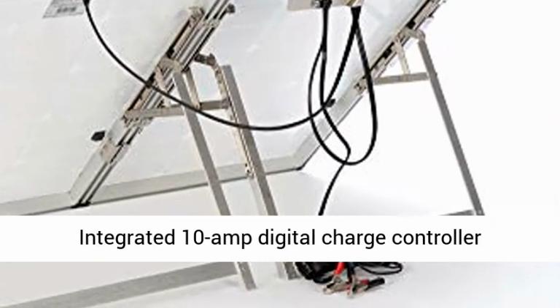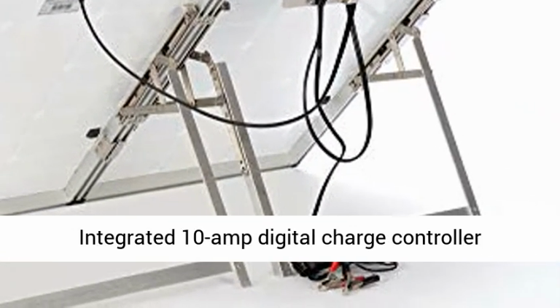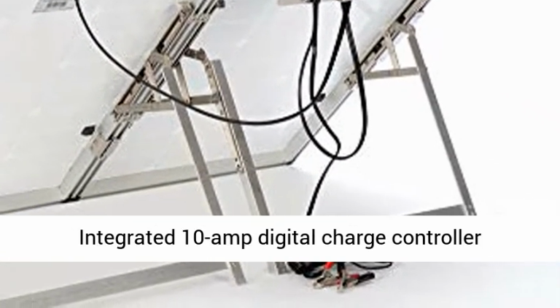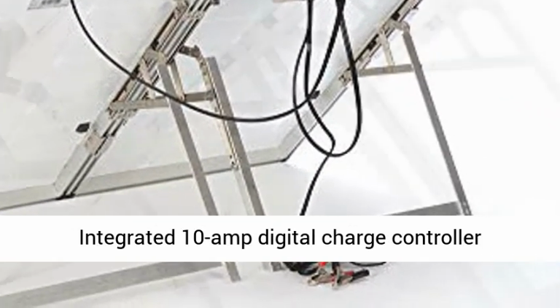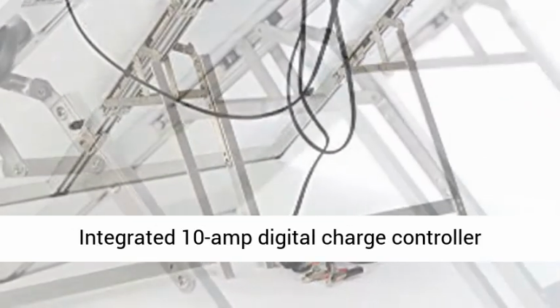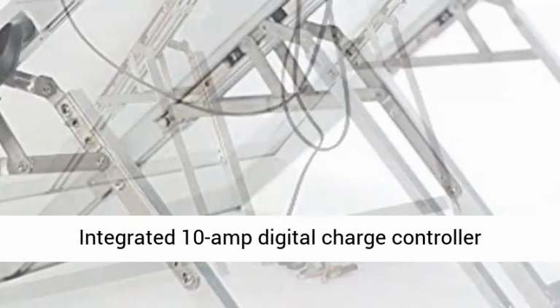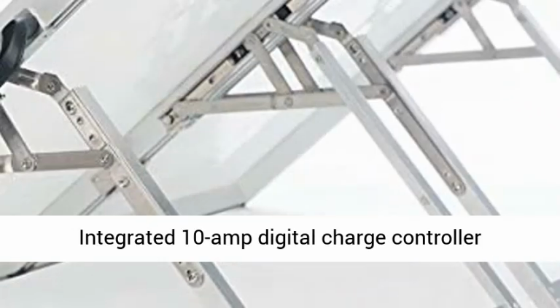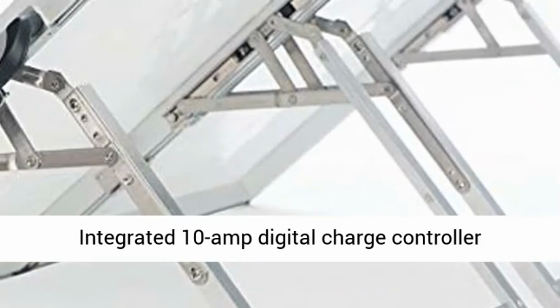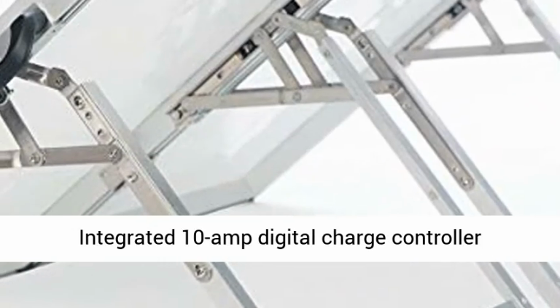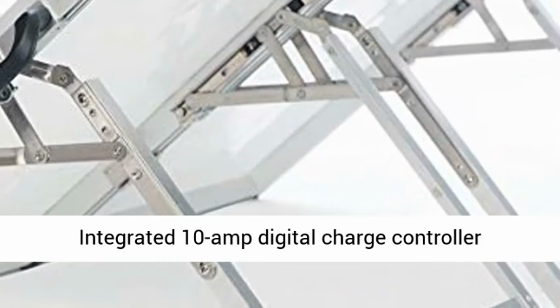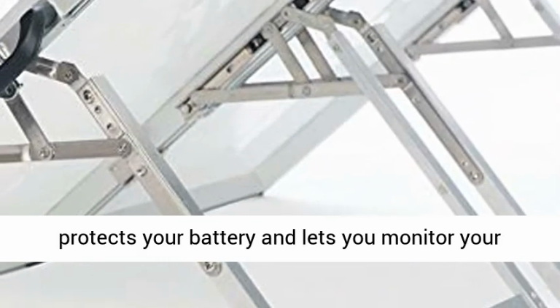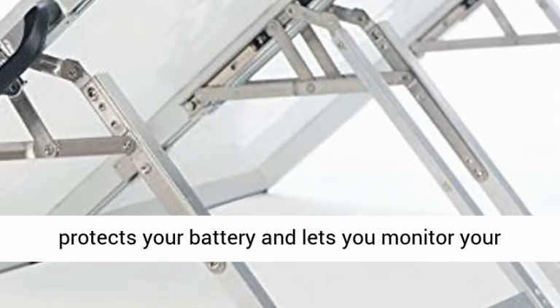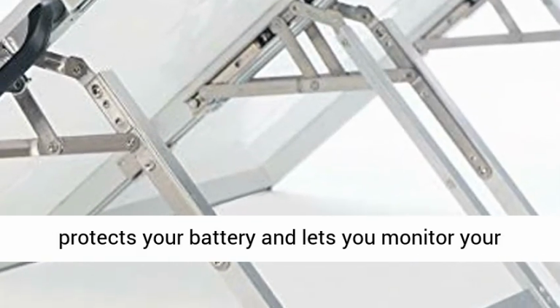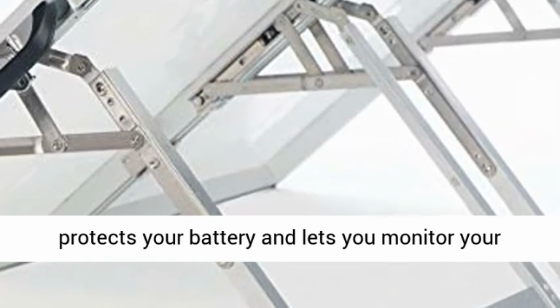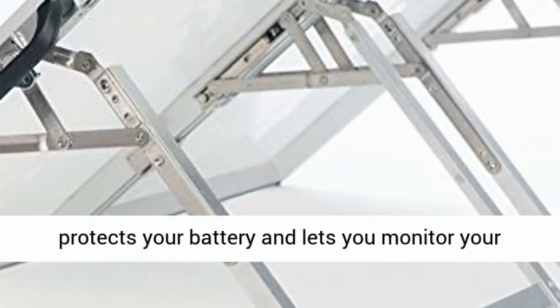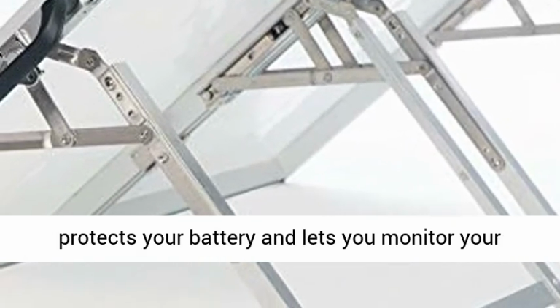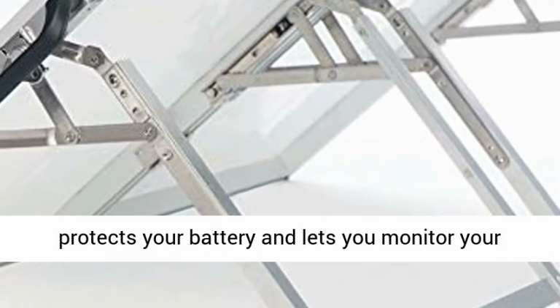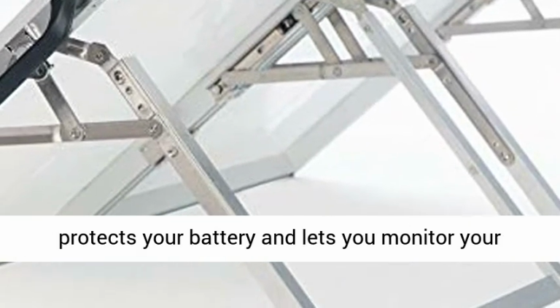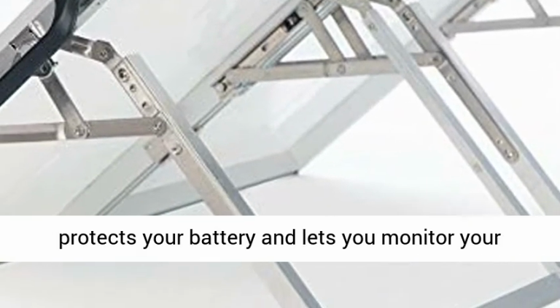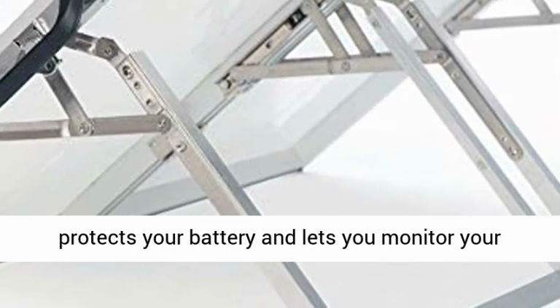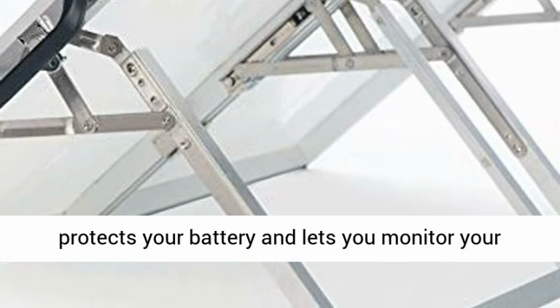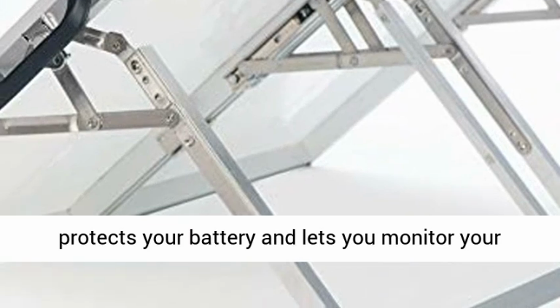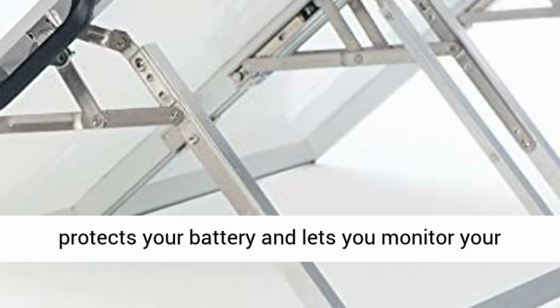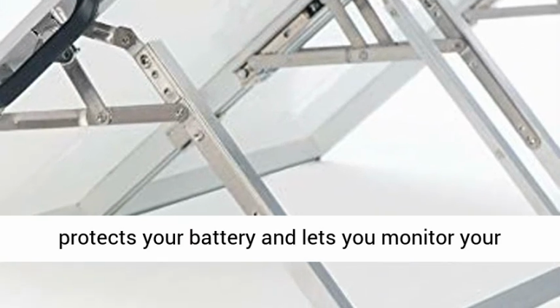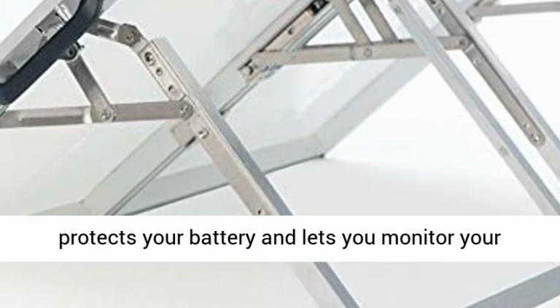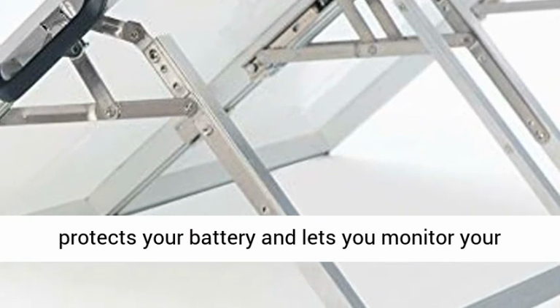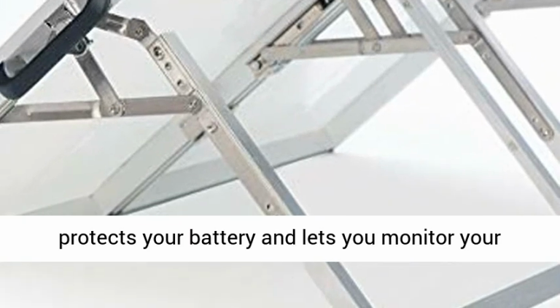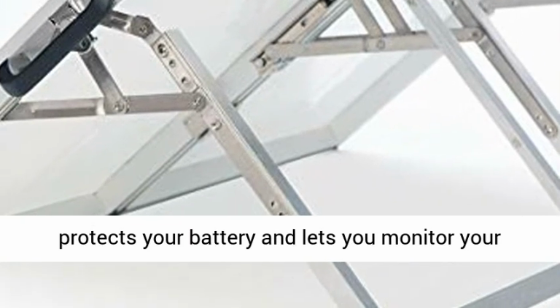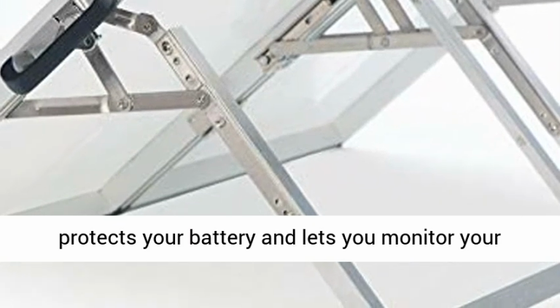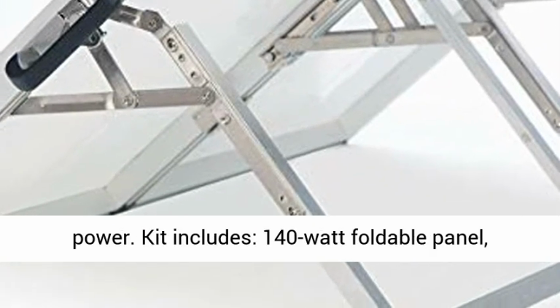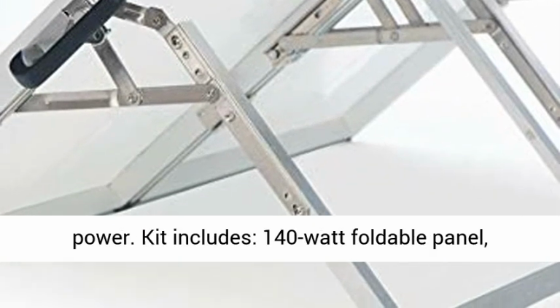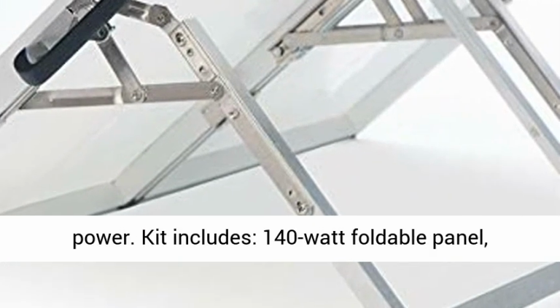Integrated 10-amp digital charge controller protects your battery and lets you monitor your power.